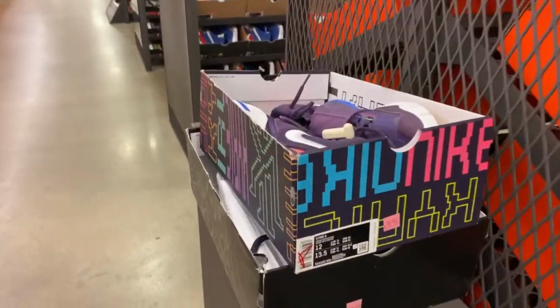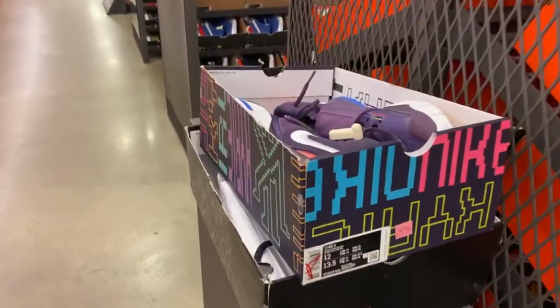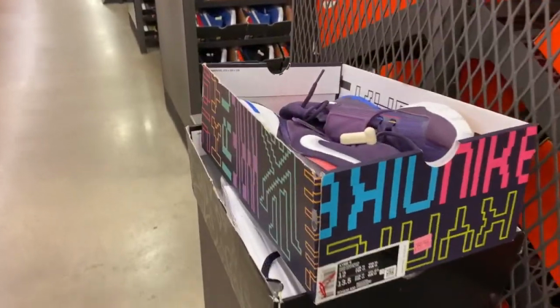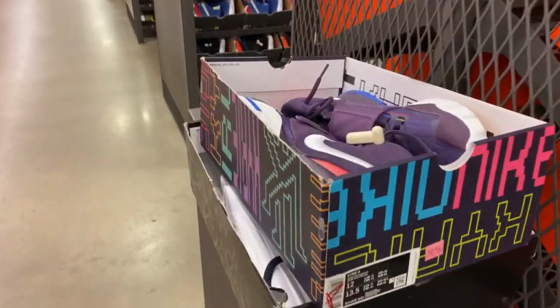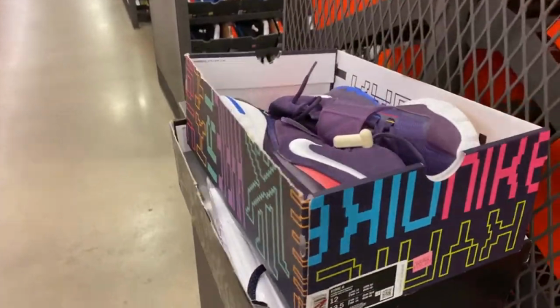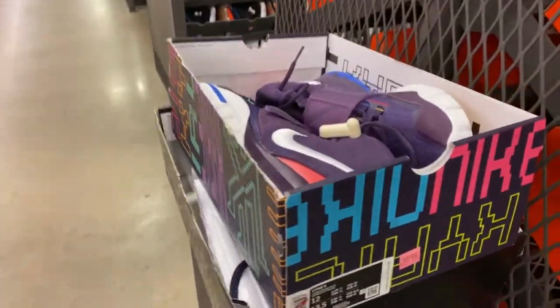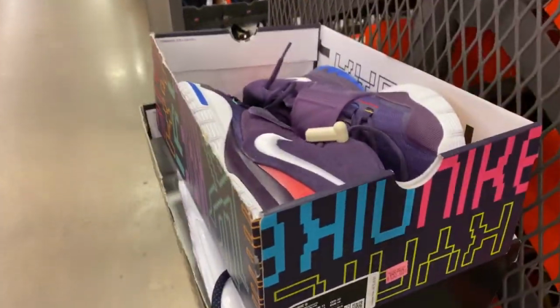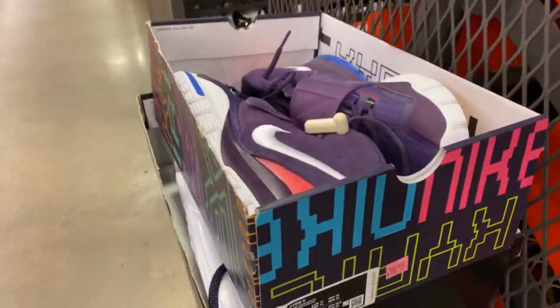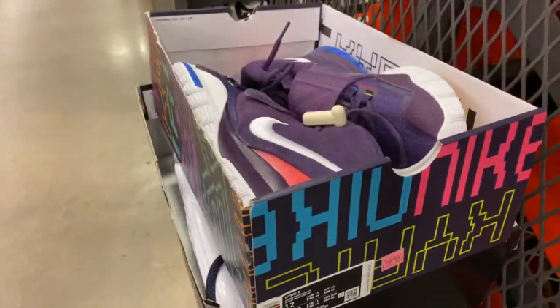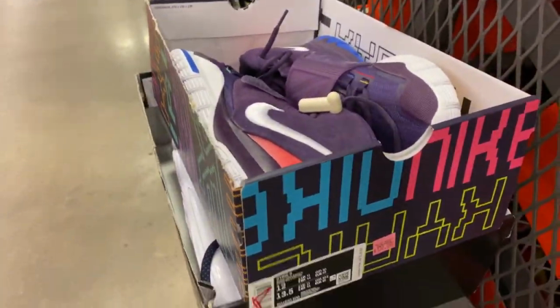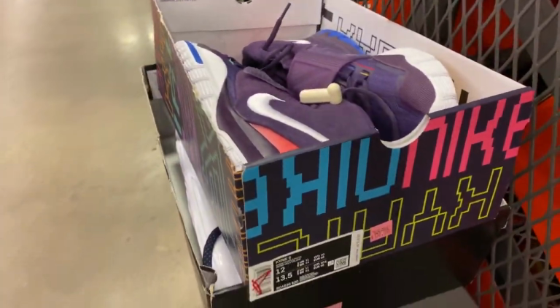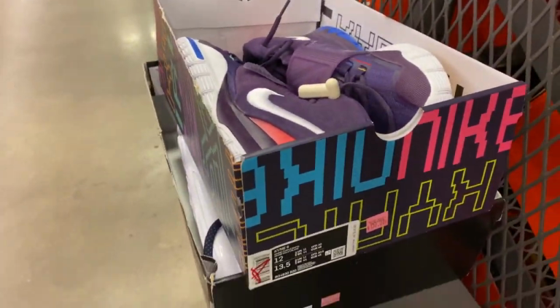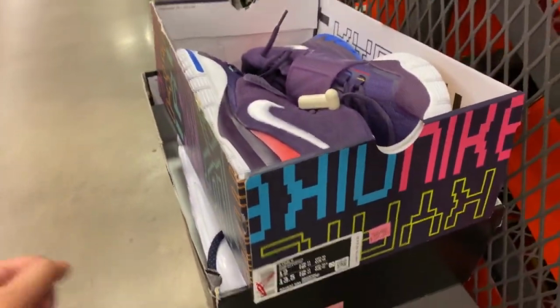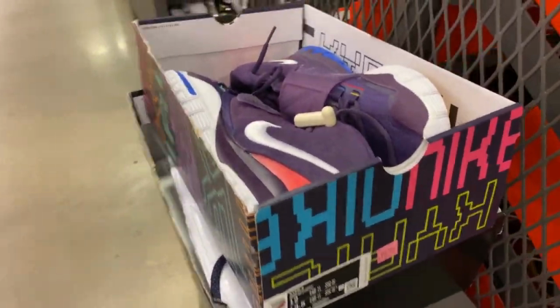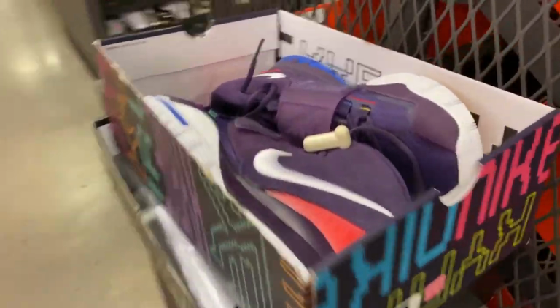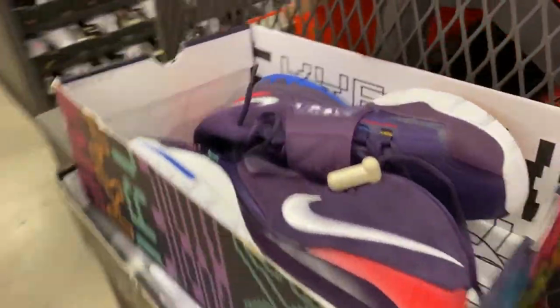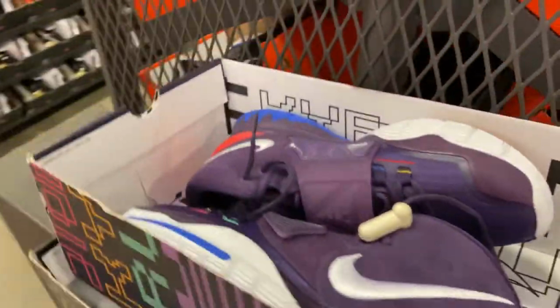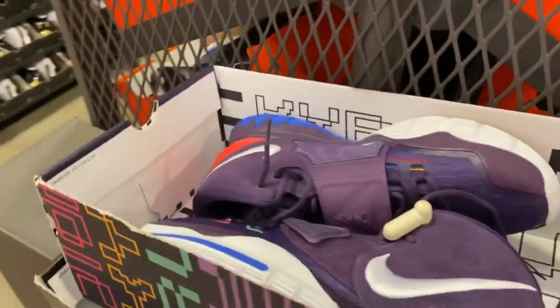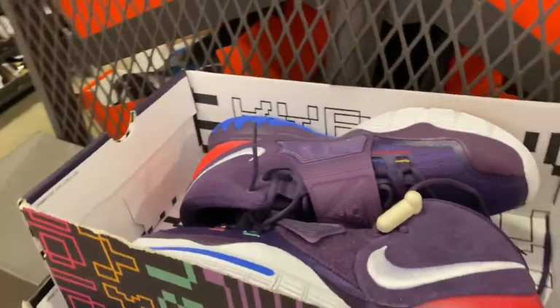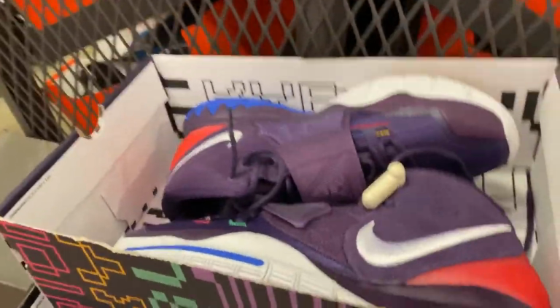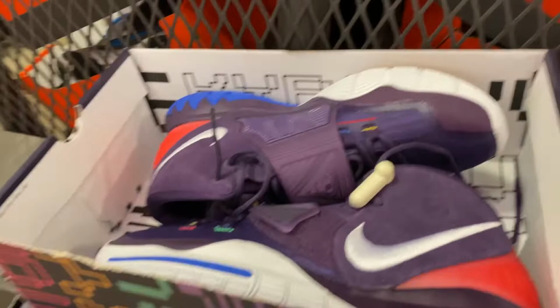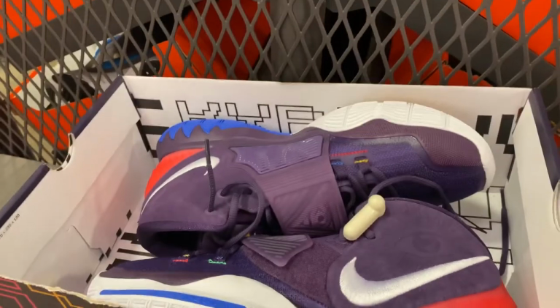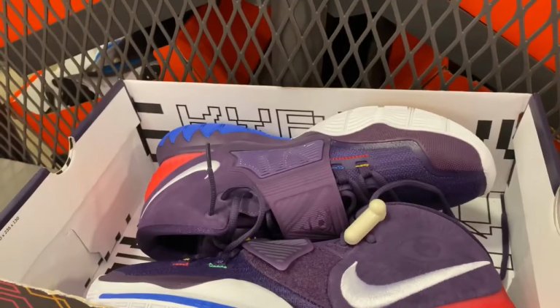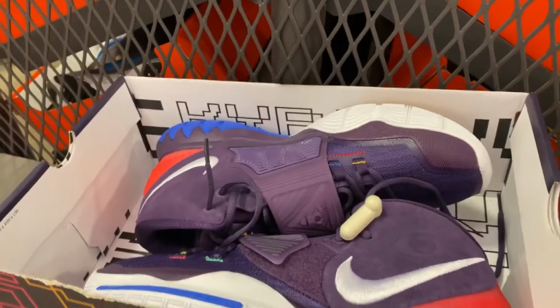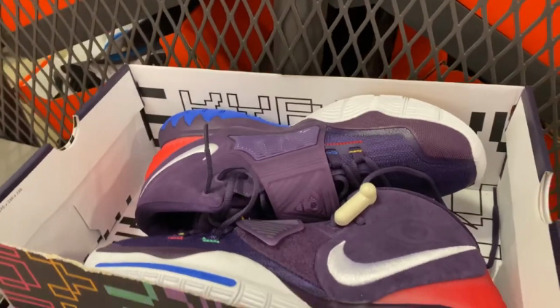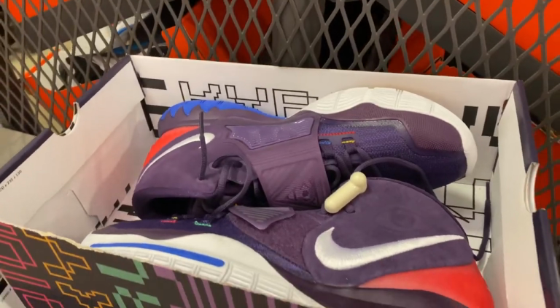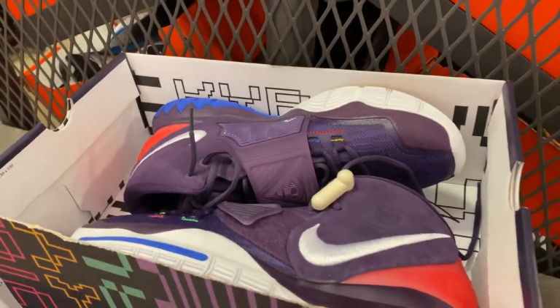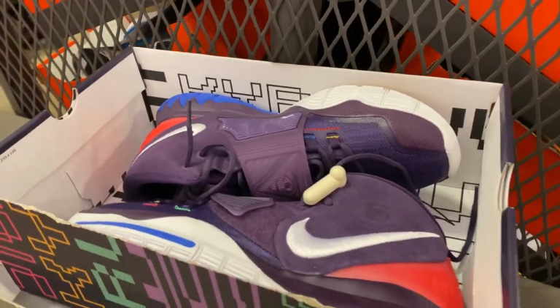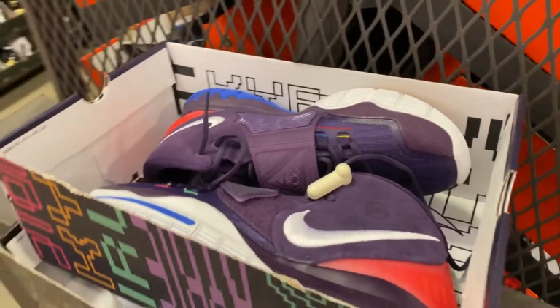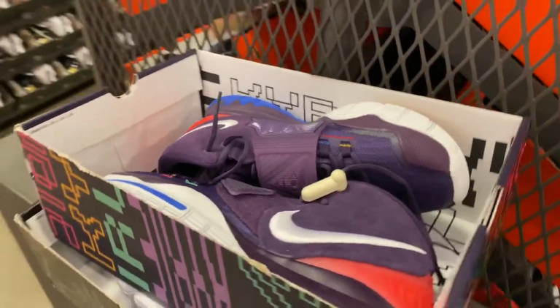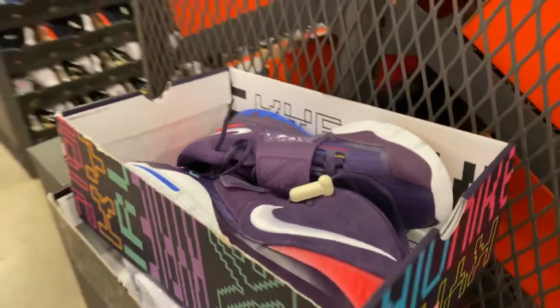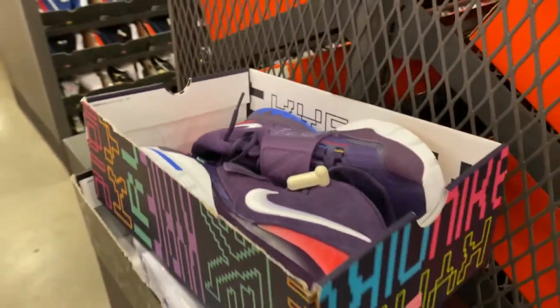And these Kyrie 6 CVs — looks like someone's already picking on these.